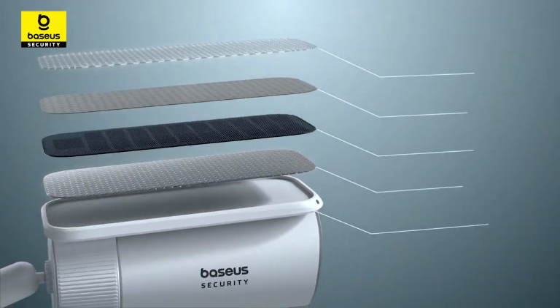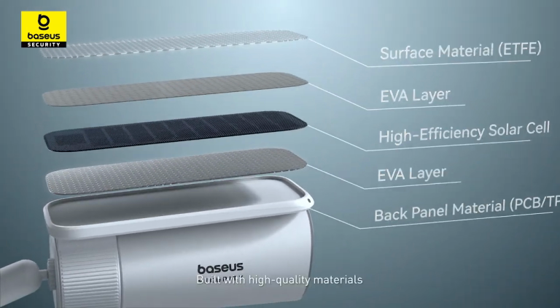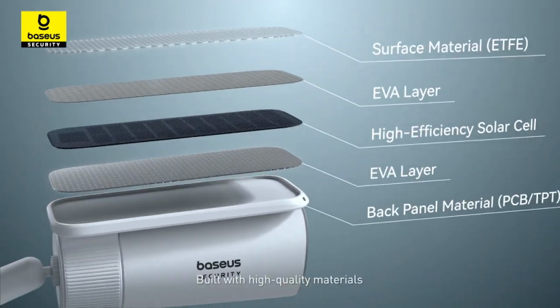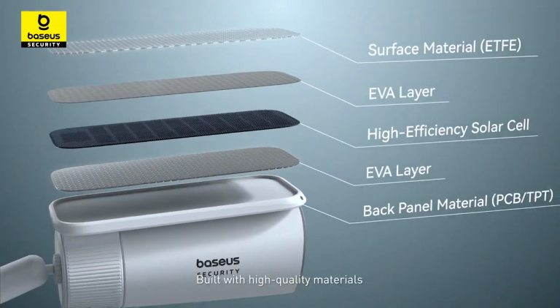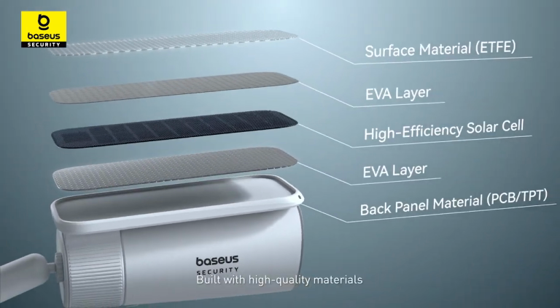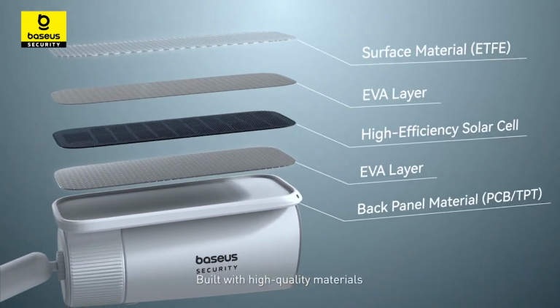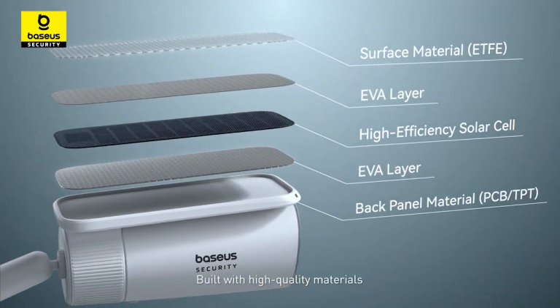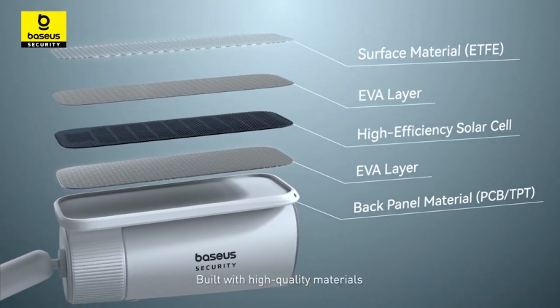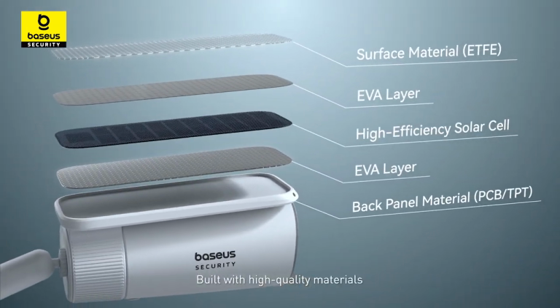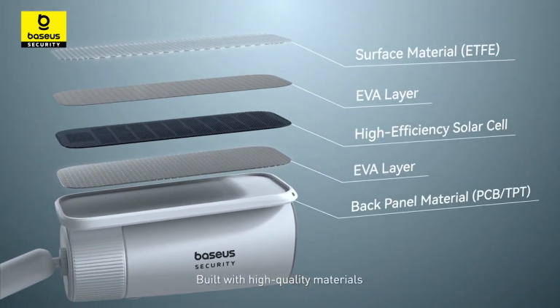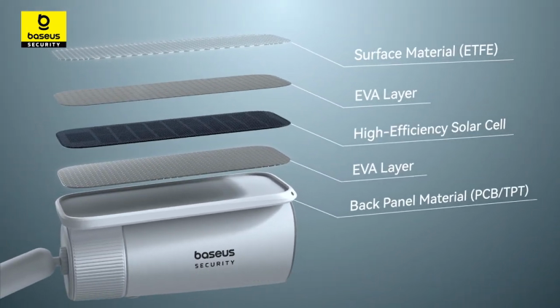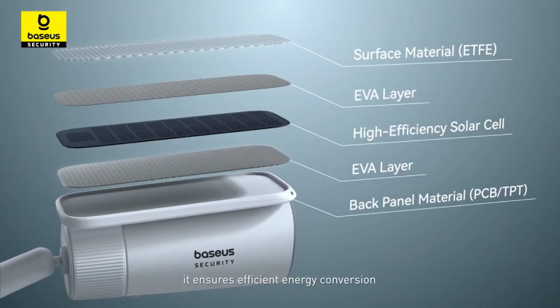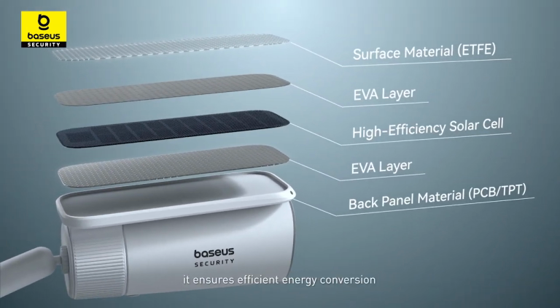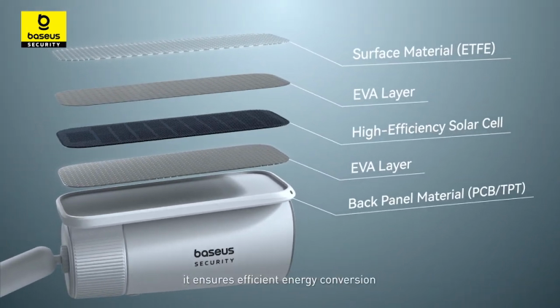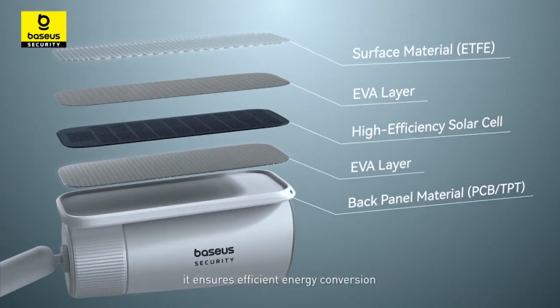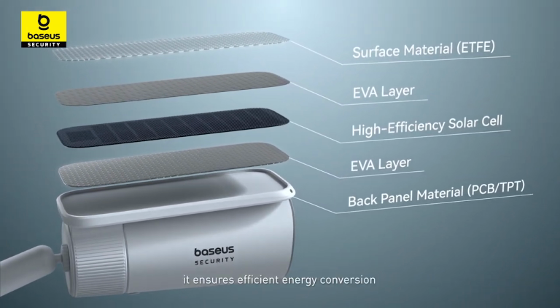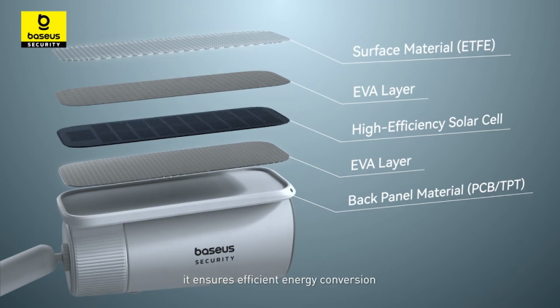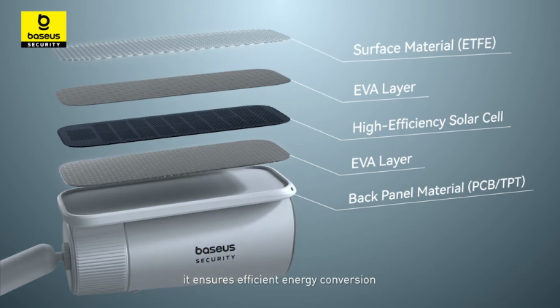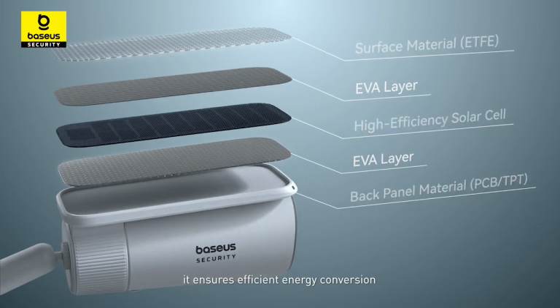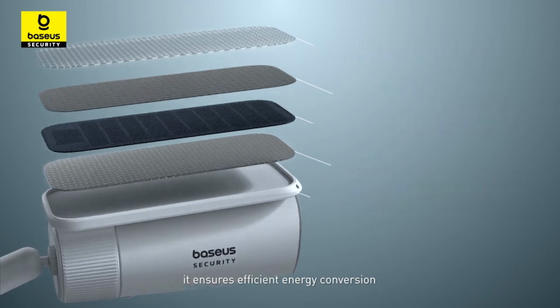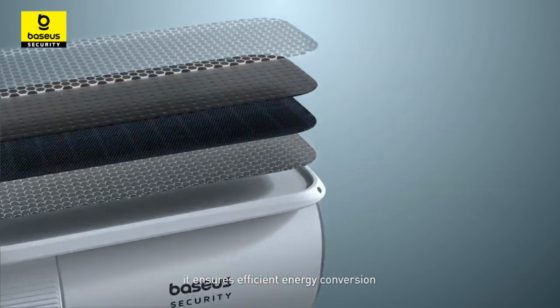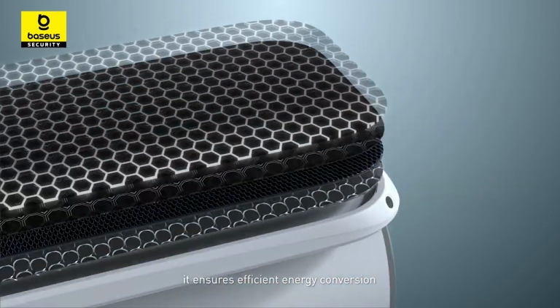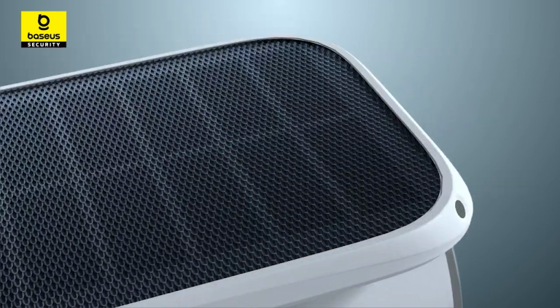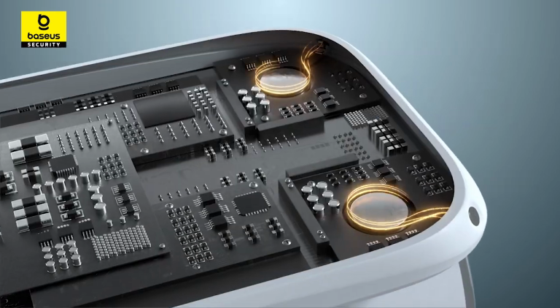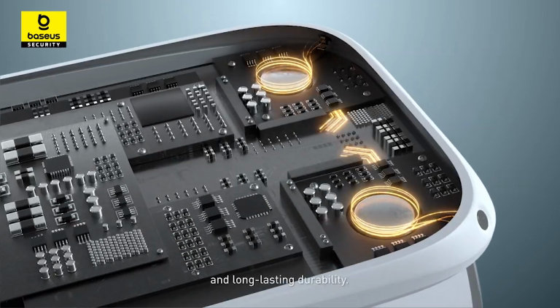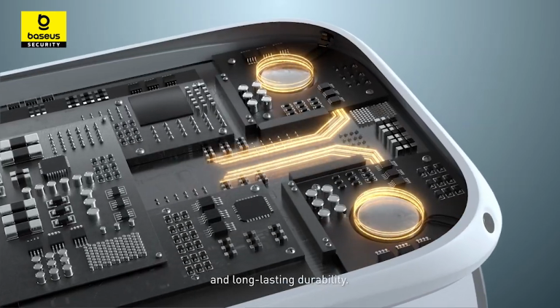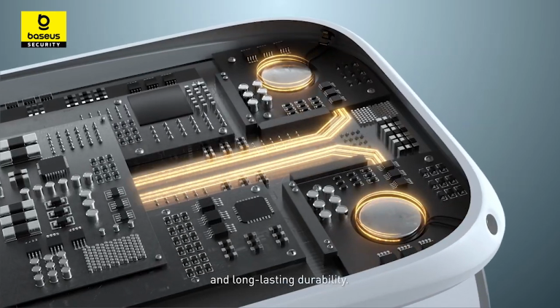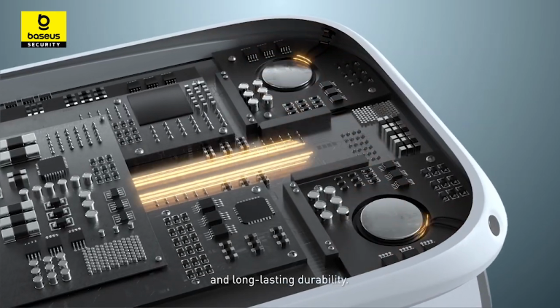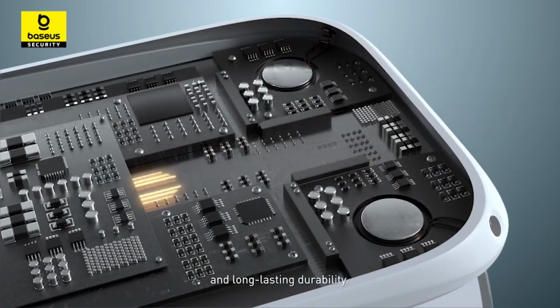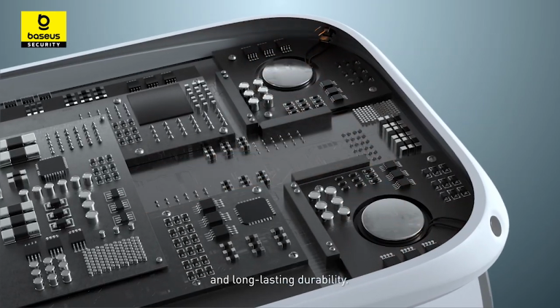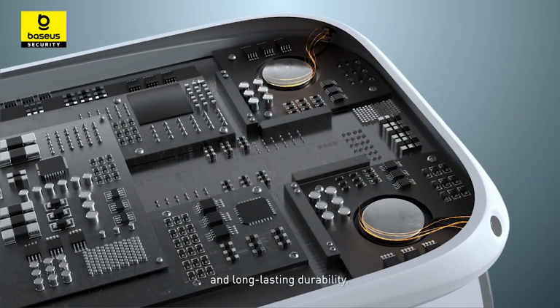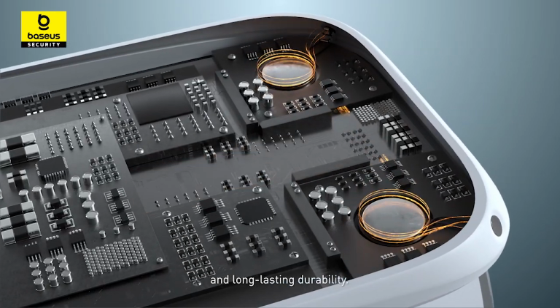Built with high-quality materials, it ensures efficient energy conversion and long-lasting durability.